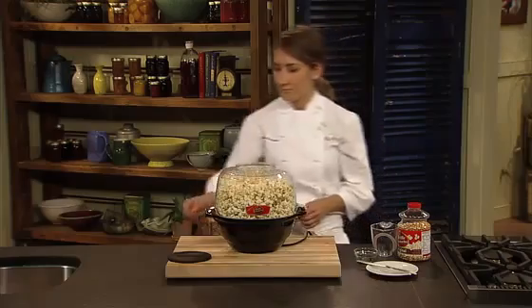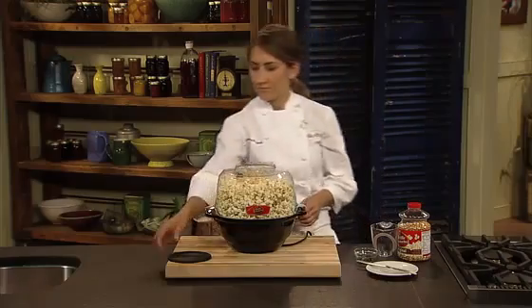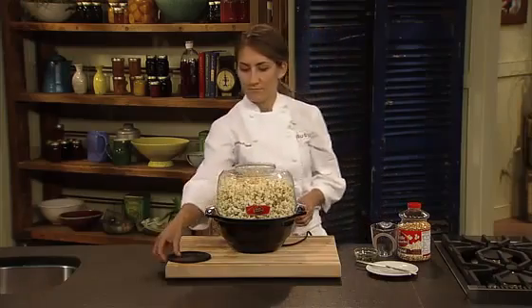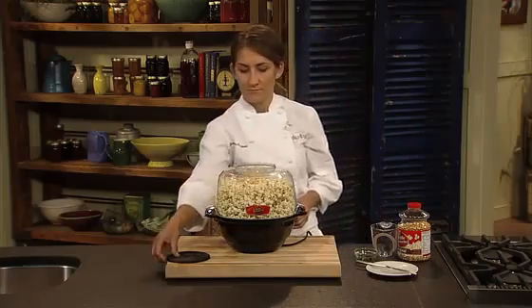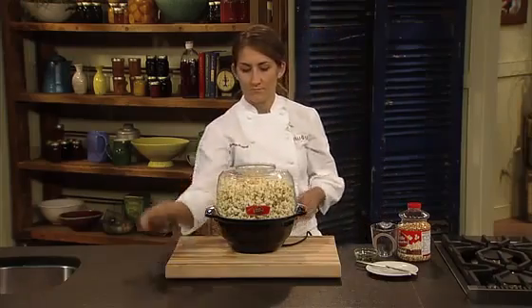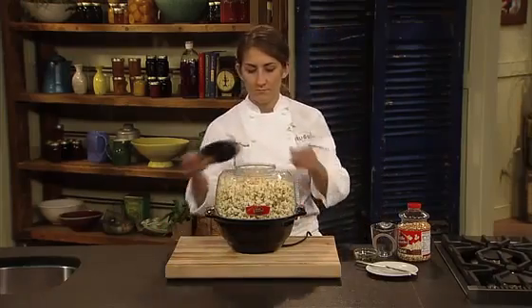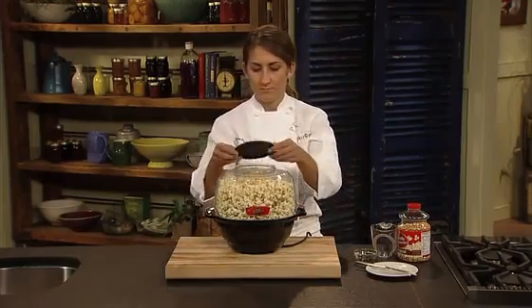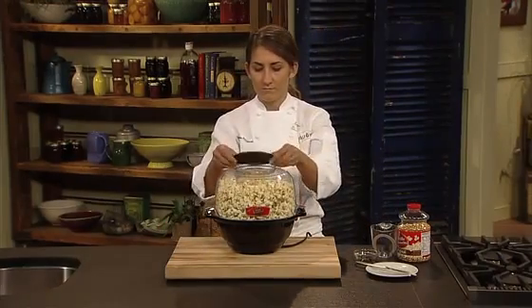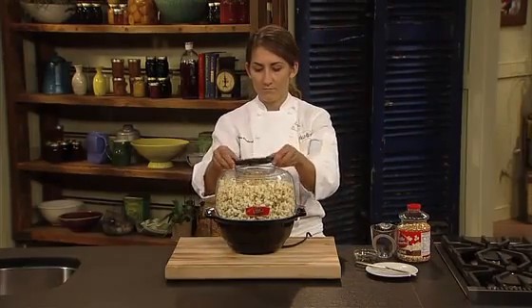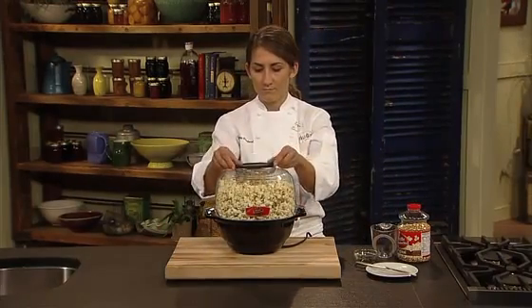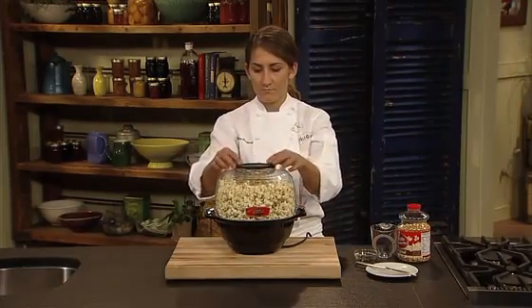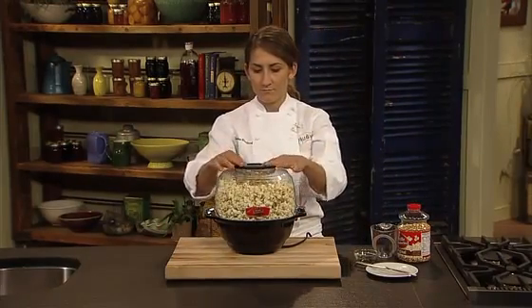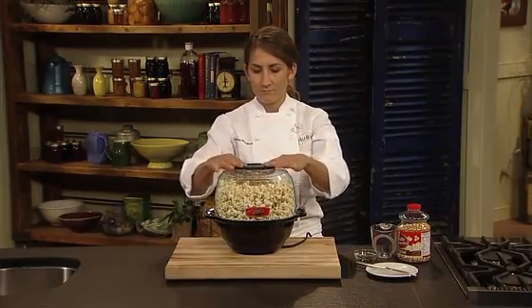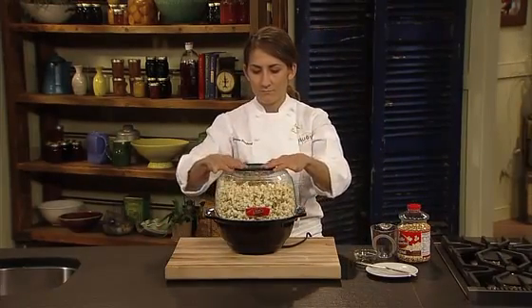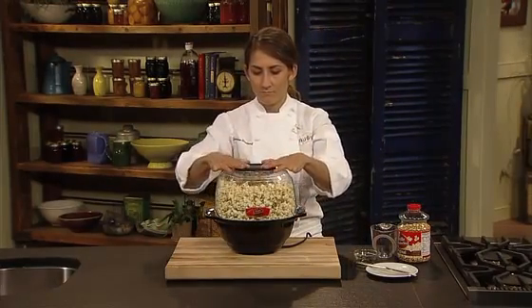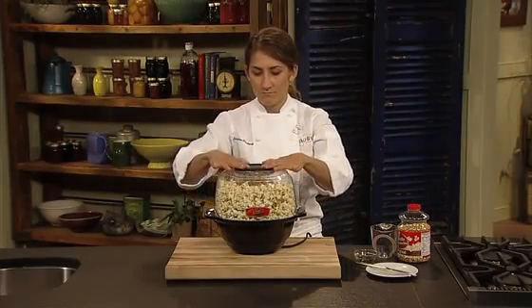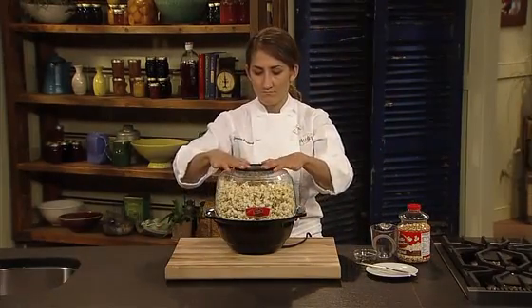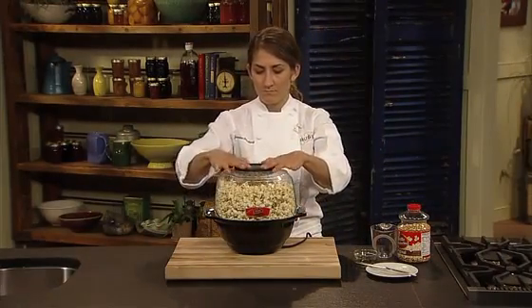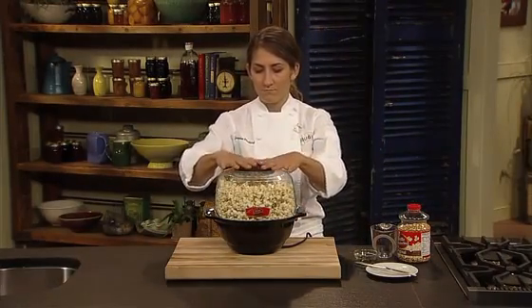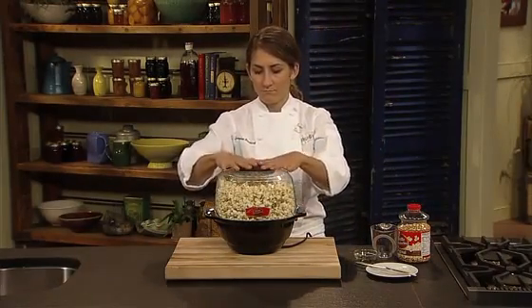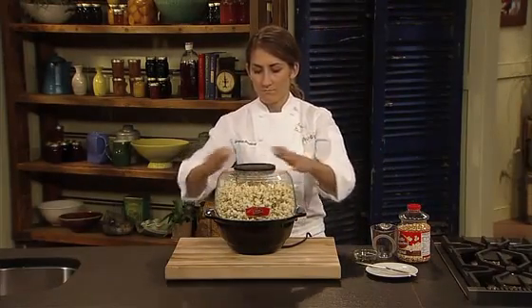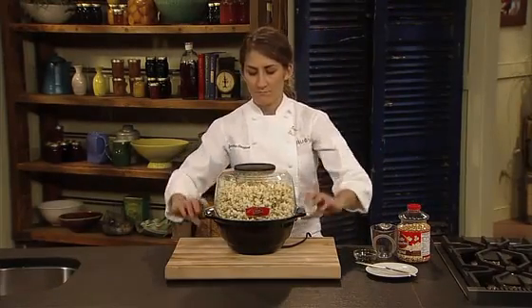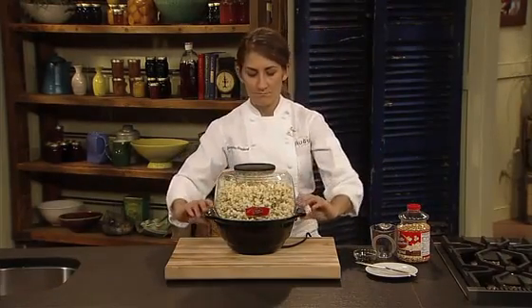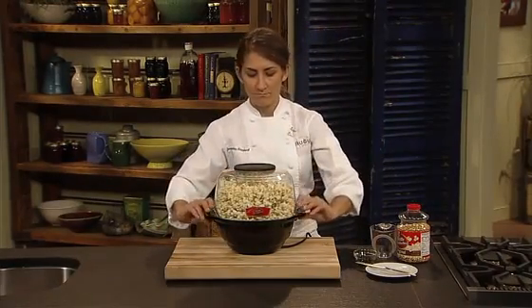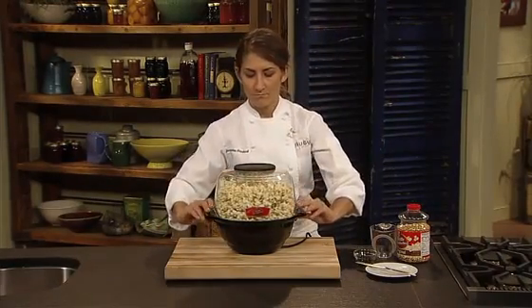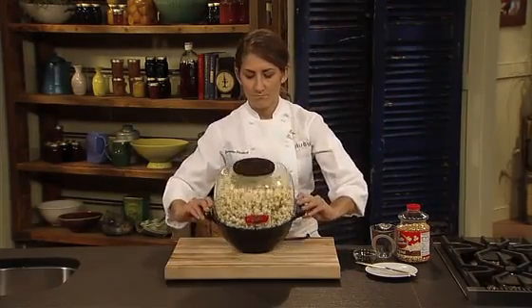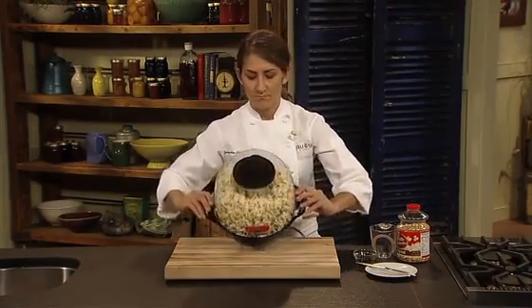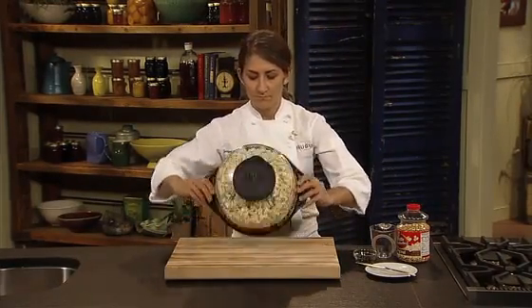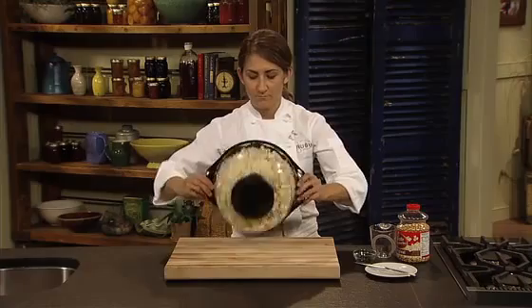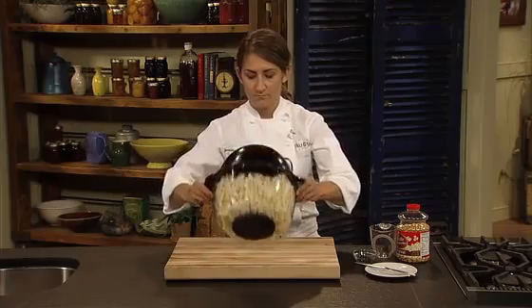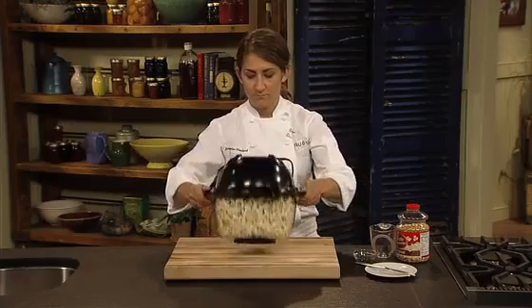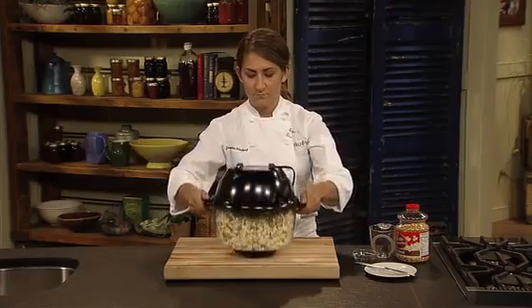When popping is complete, attach the butter melter lid, turn the popper over, and the cover becomes a handy serving bowl.